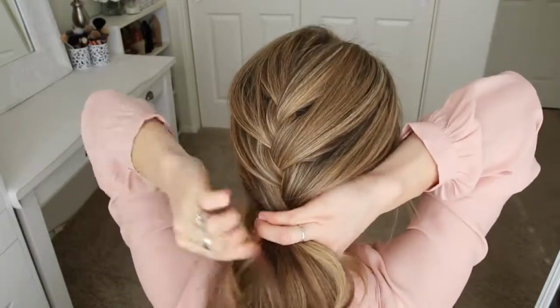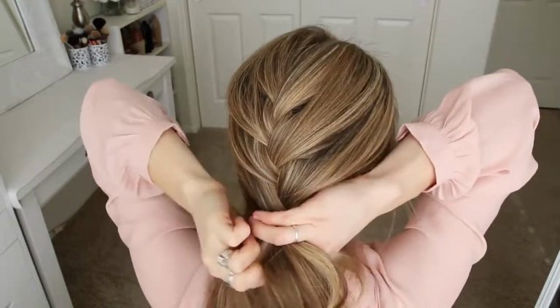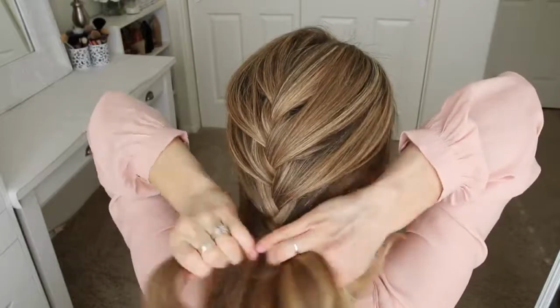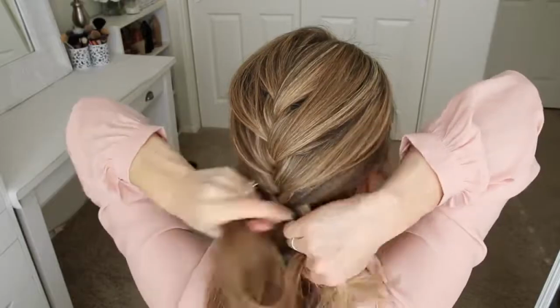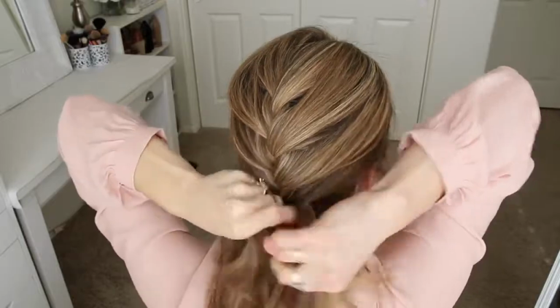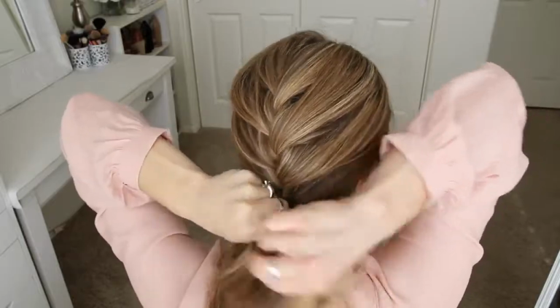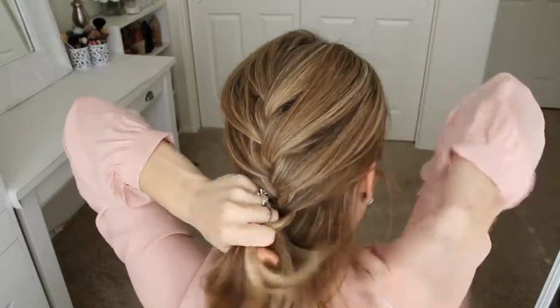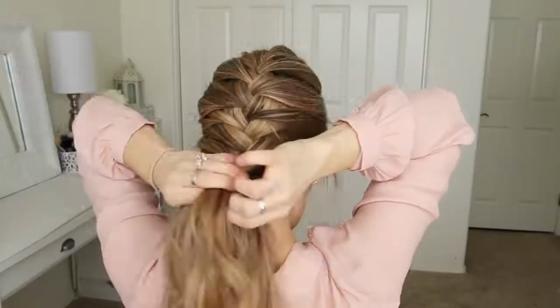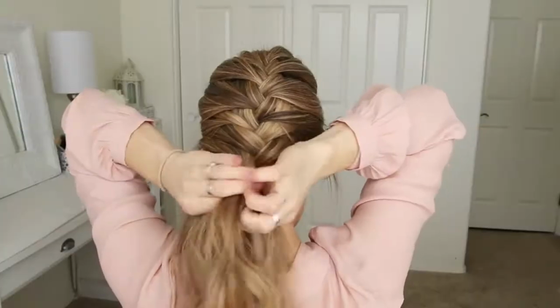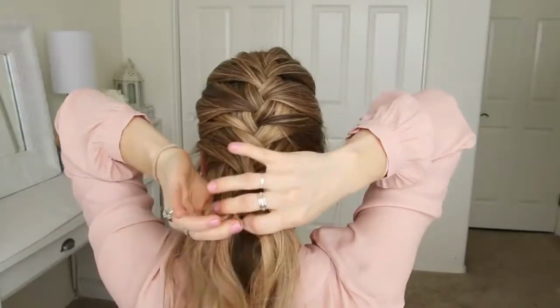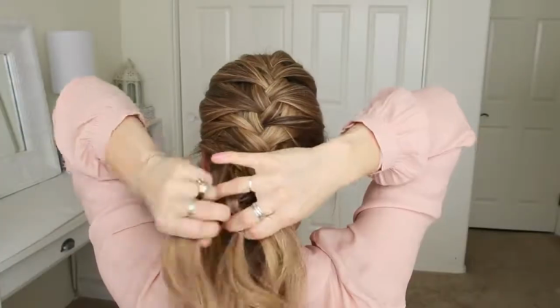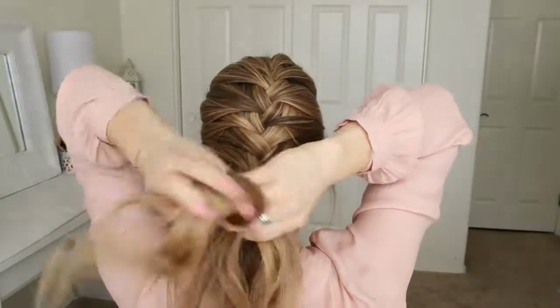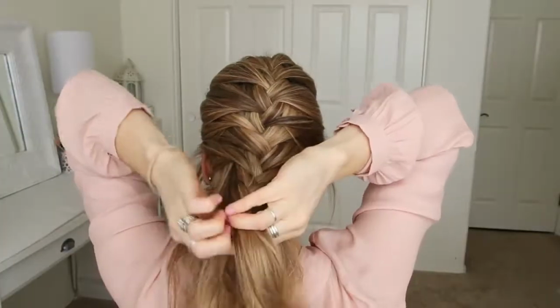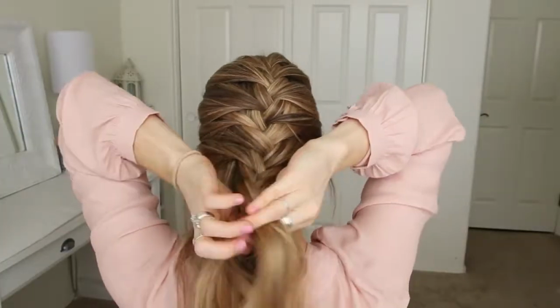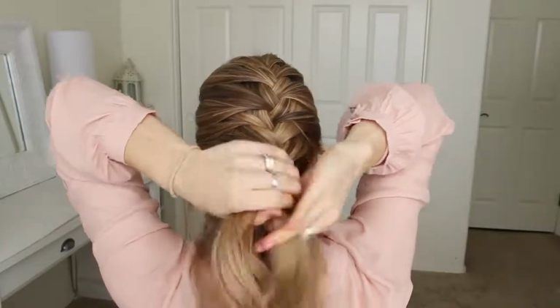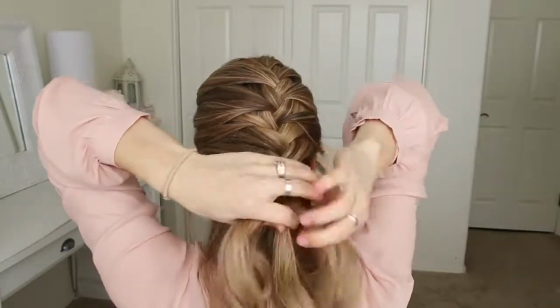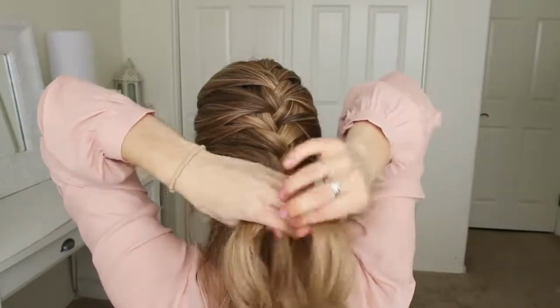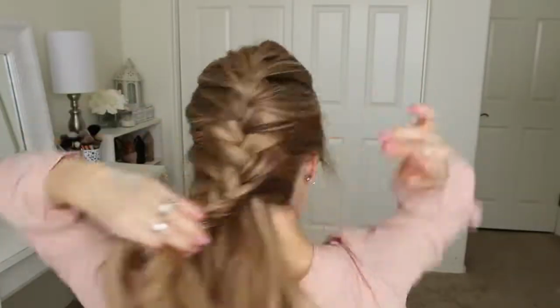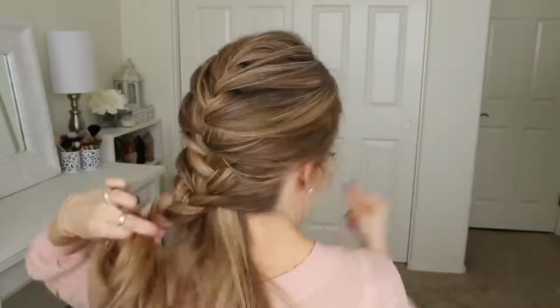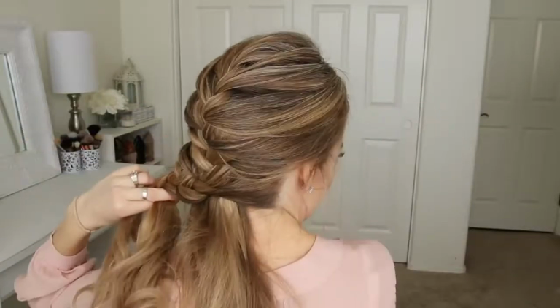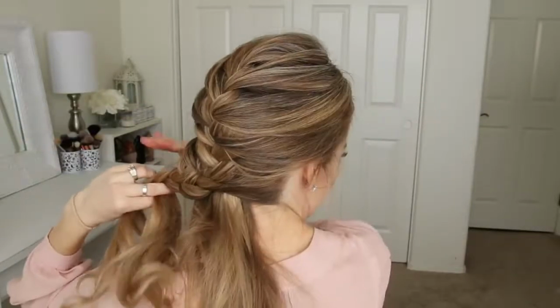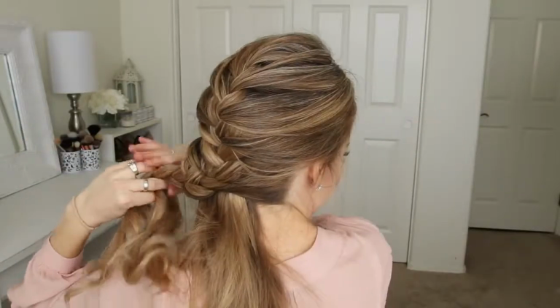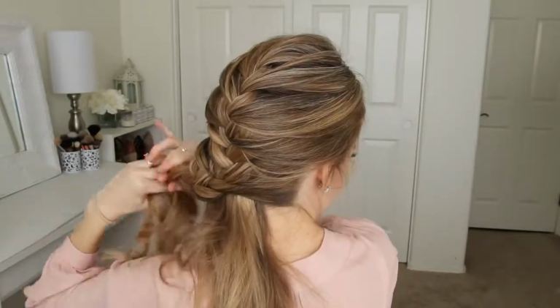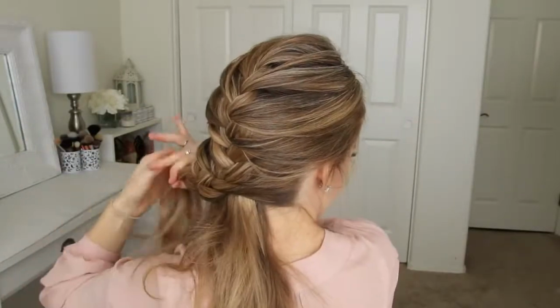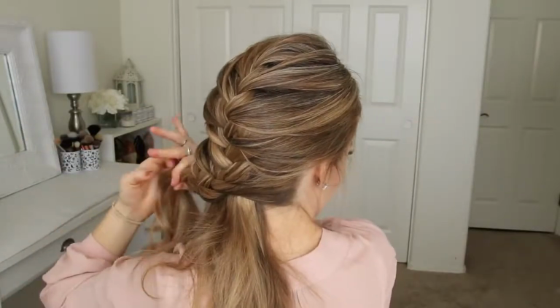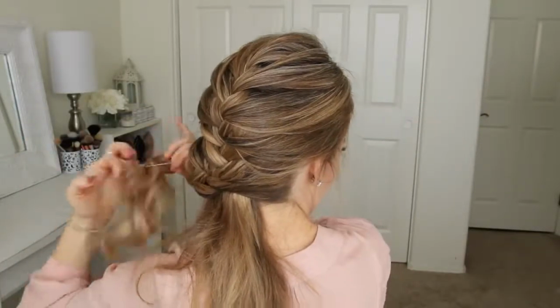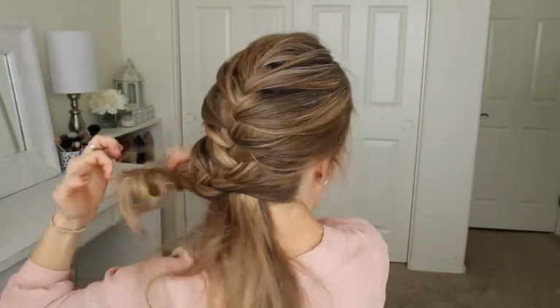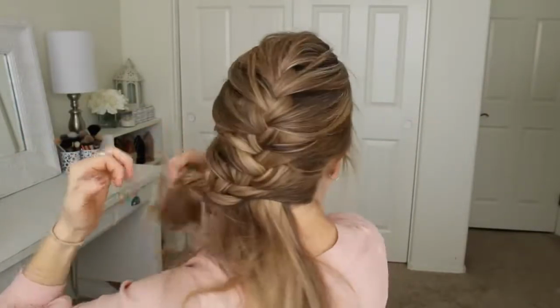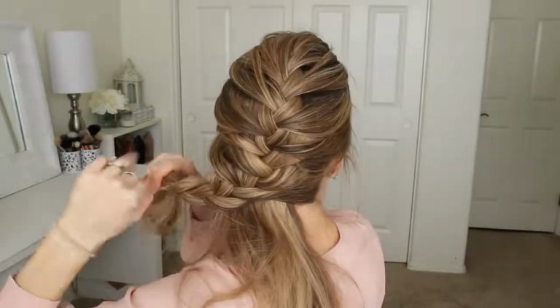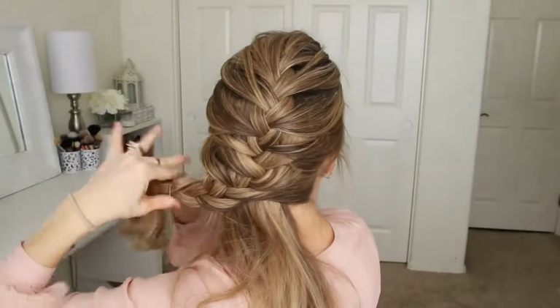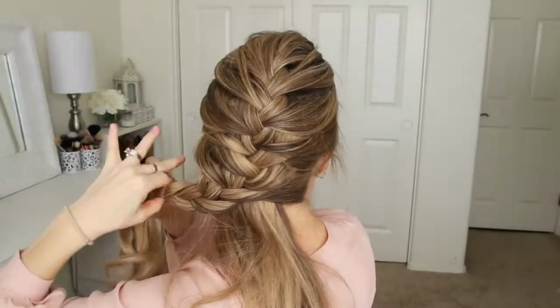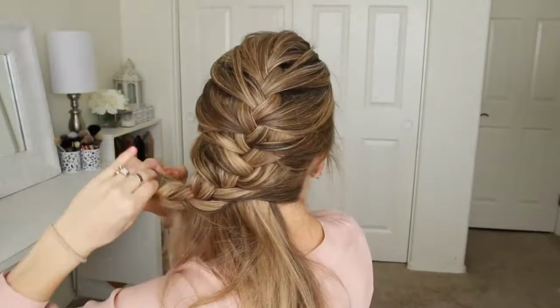Once the braid reaches the nape of my neck, I'm just going to braid the hair a little further down, and then tie off the end of the braid with a clear elastic band.